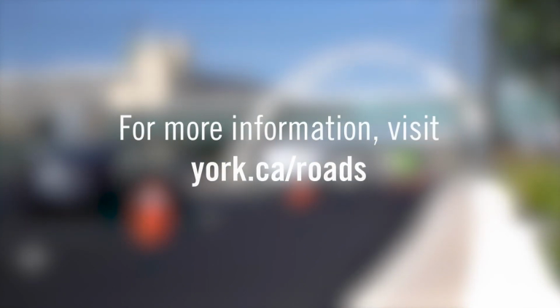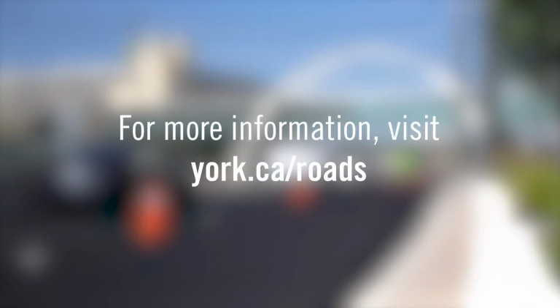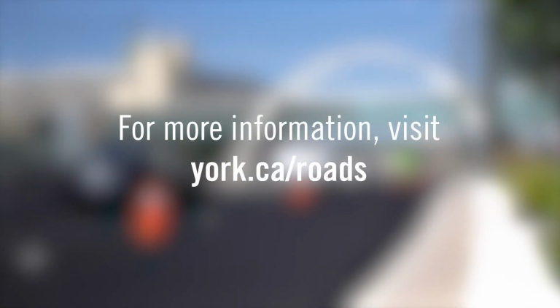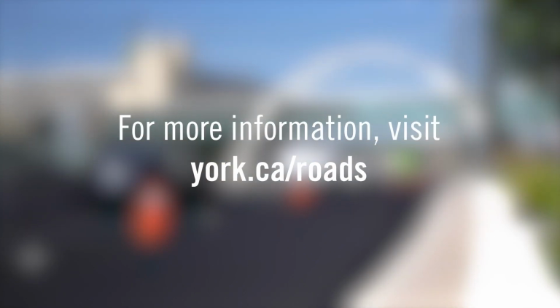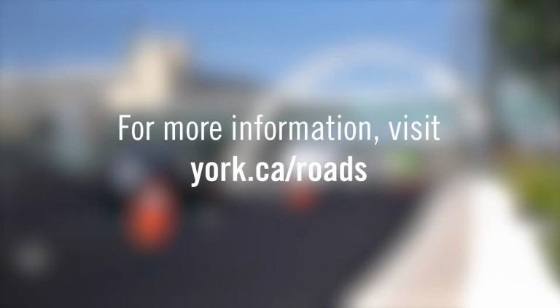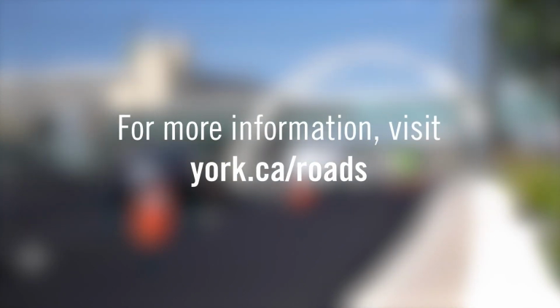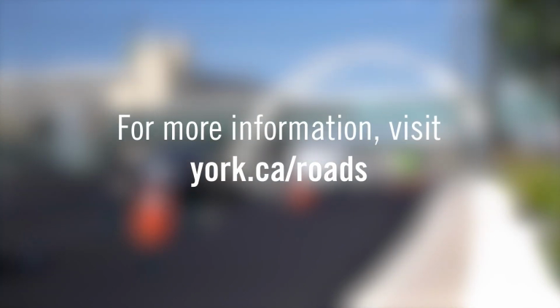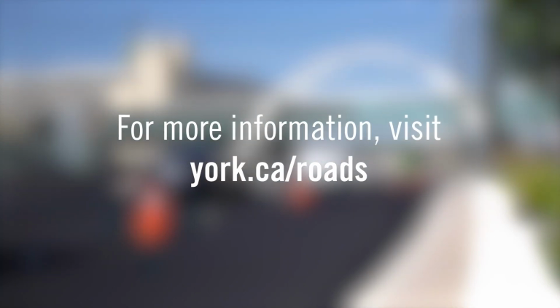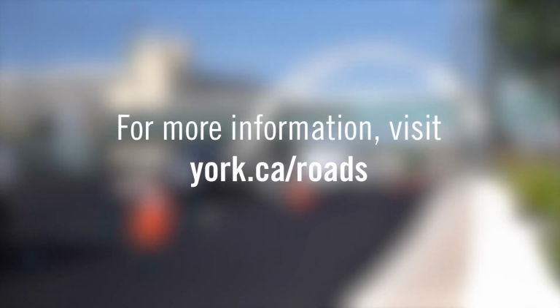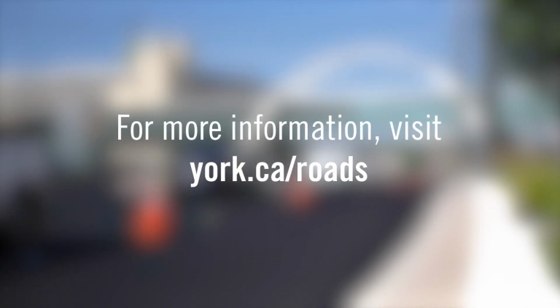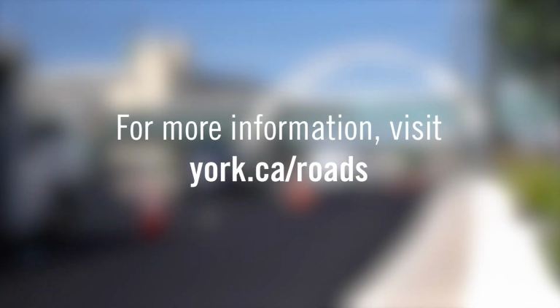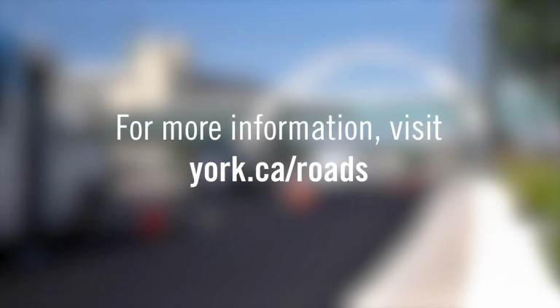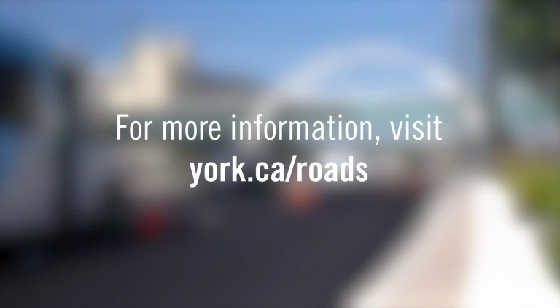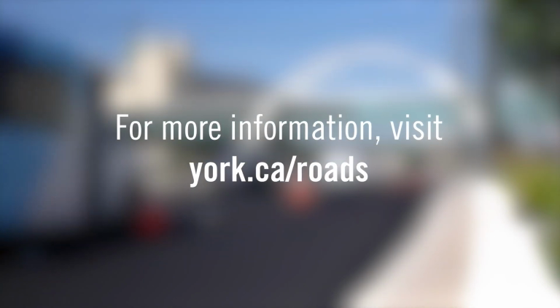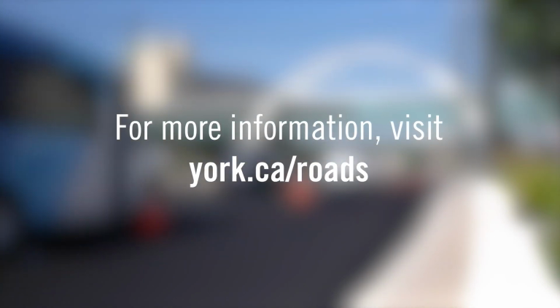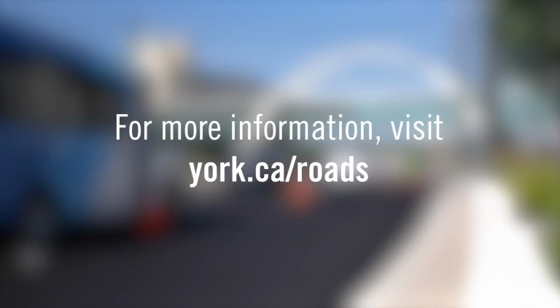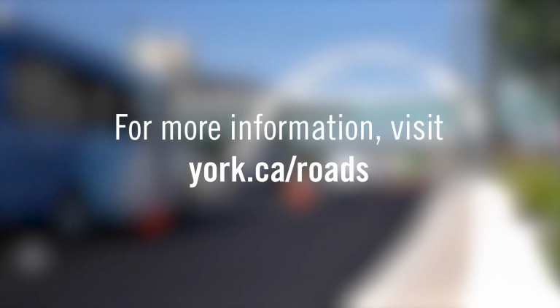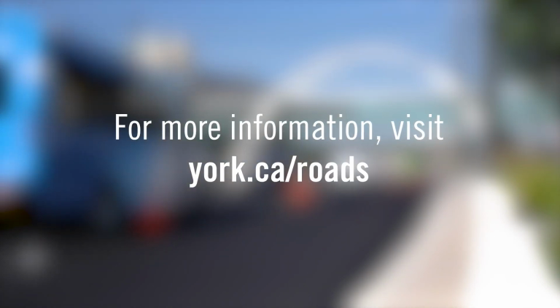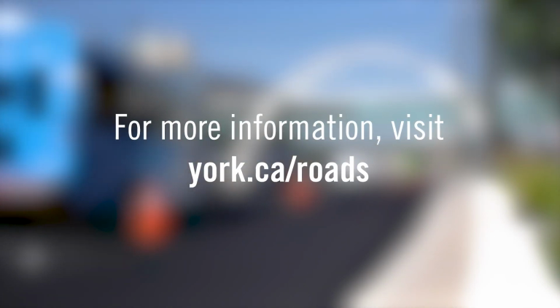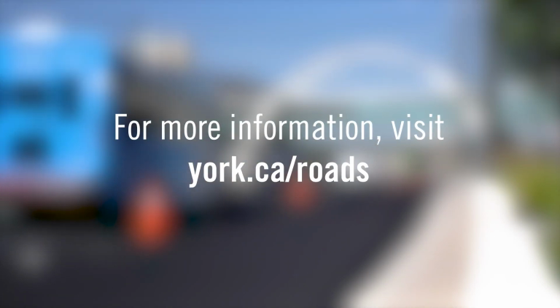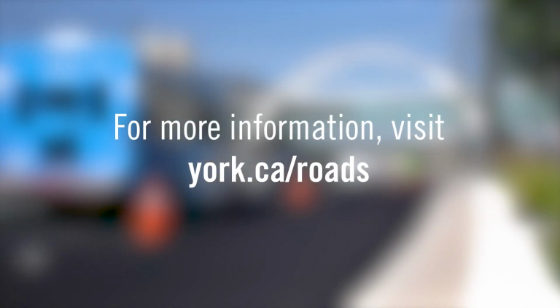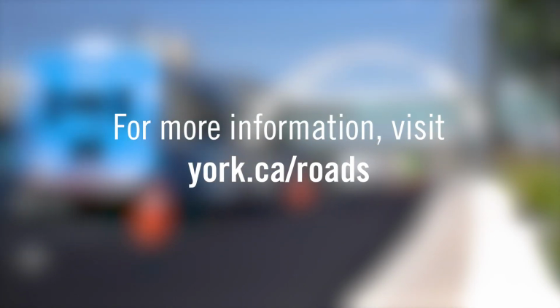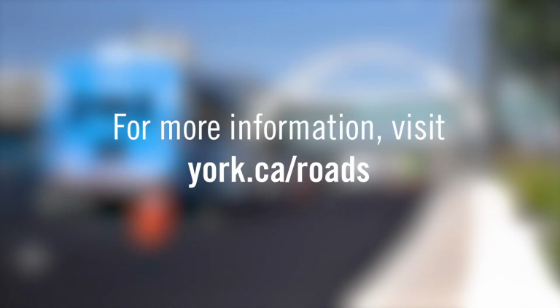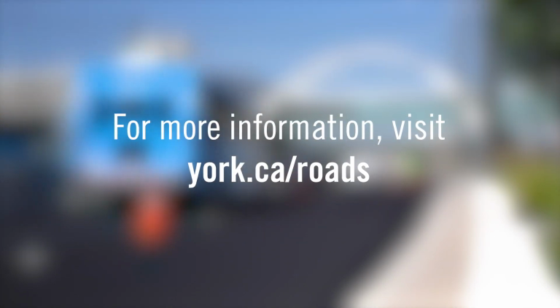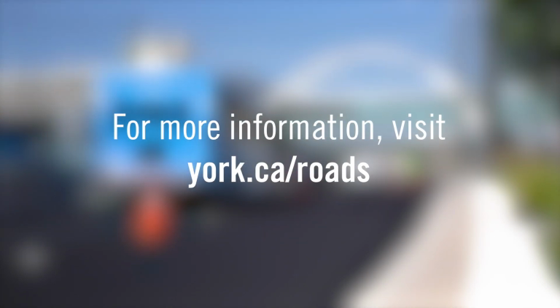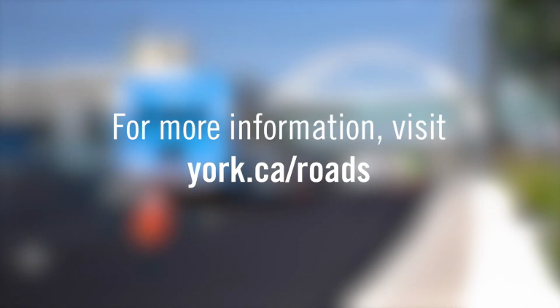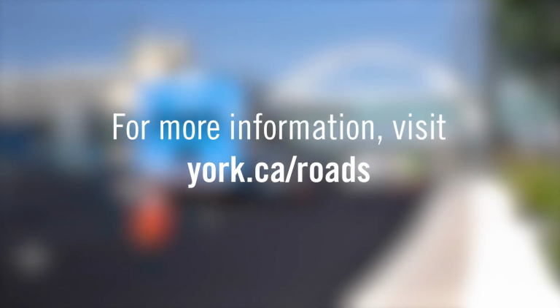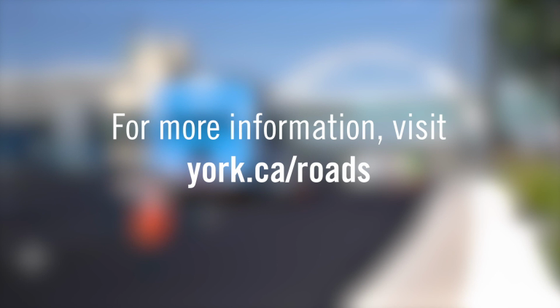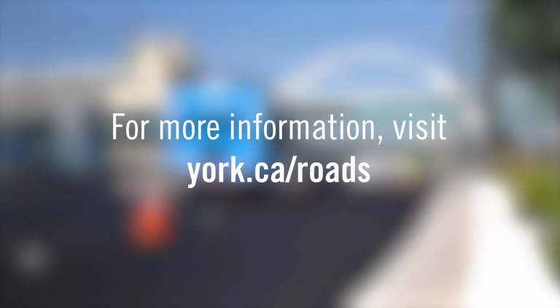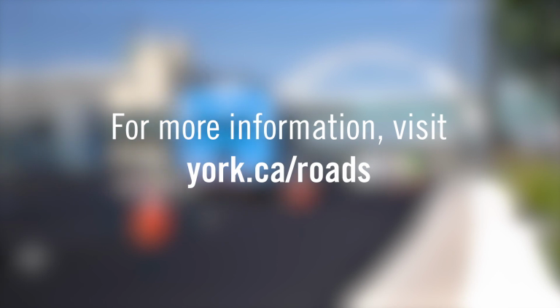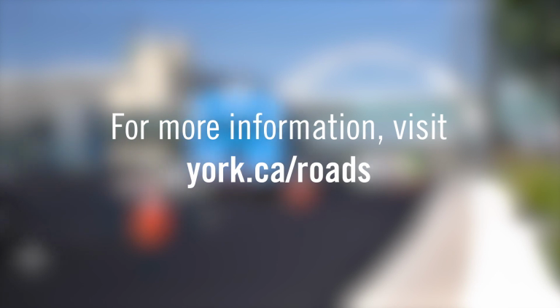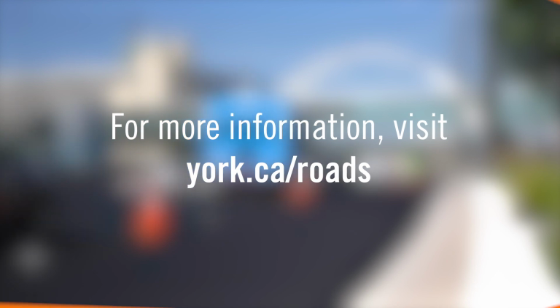For more information on road construction and maintenance projects, visit york.ca/roads.